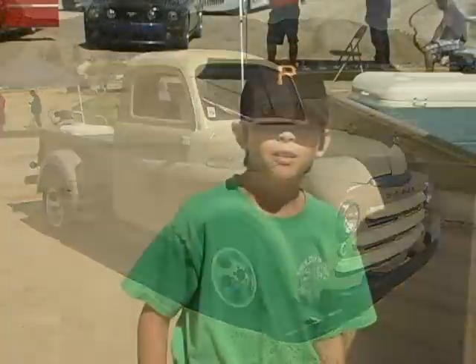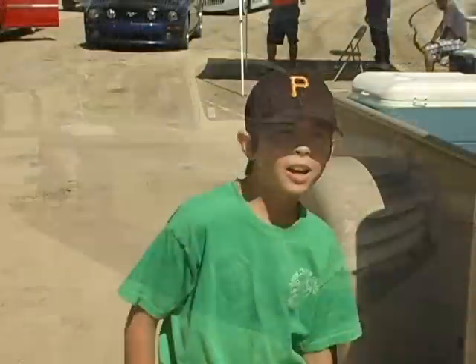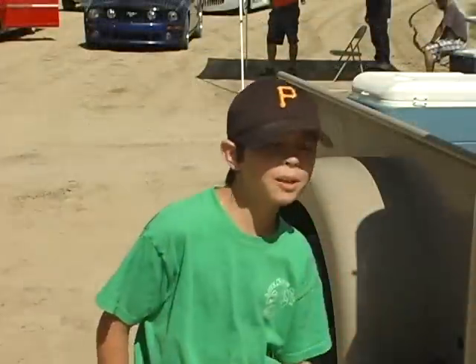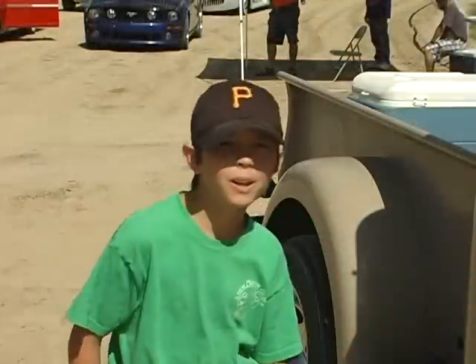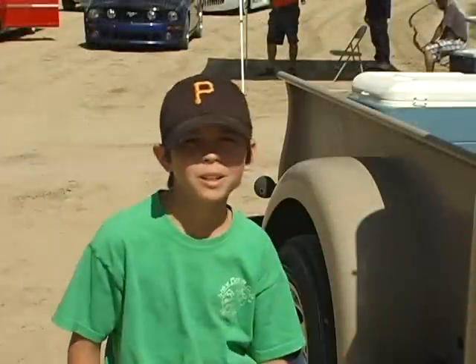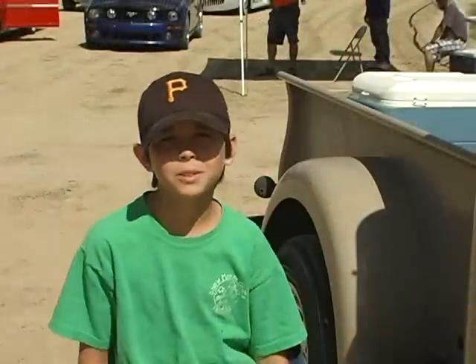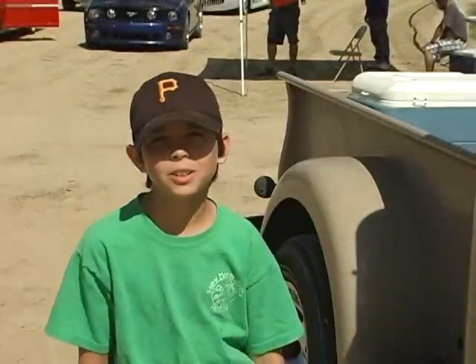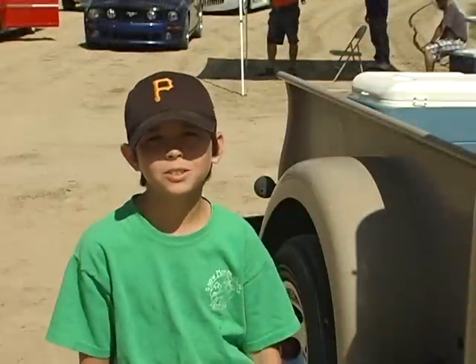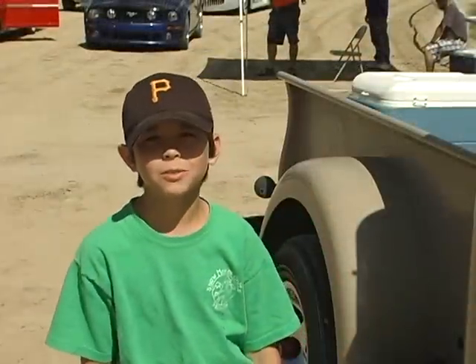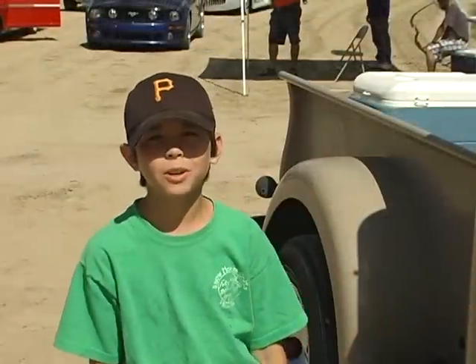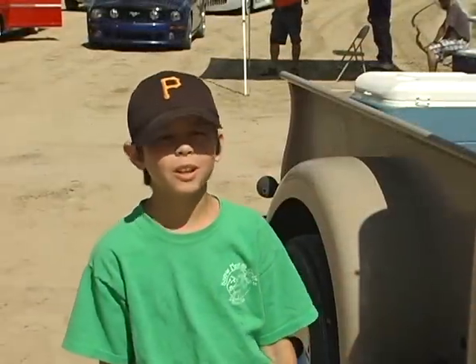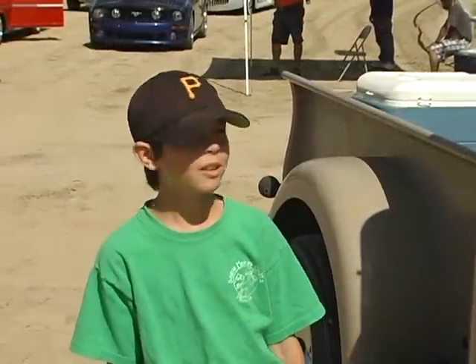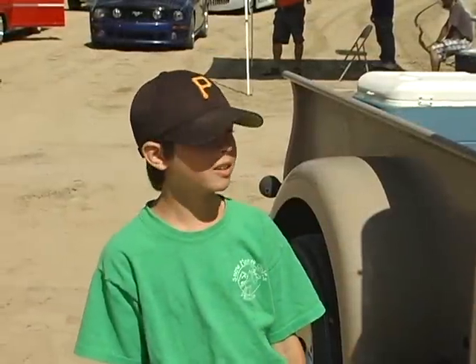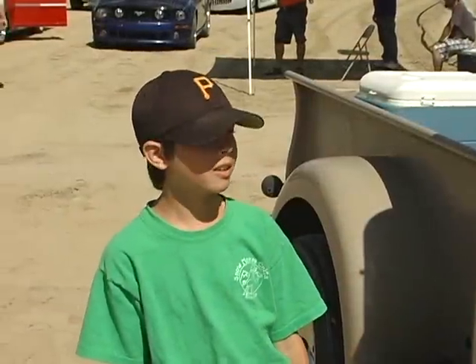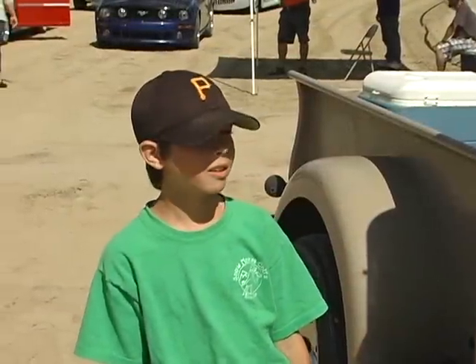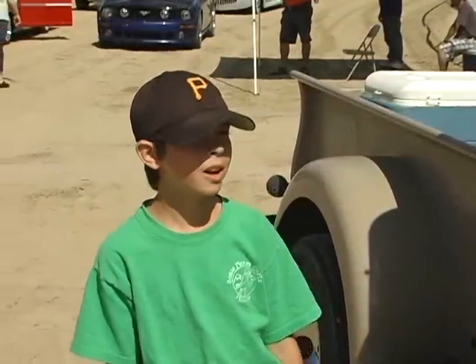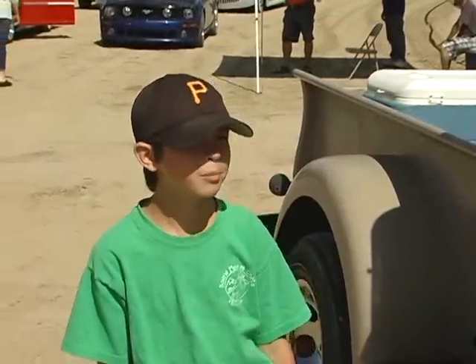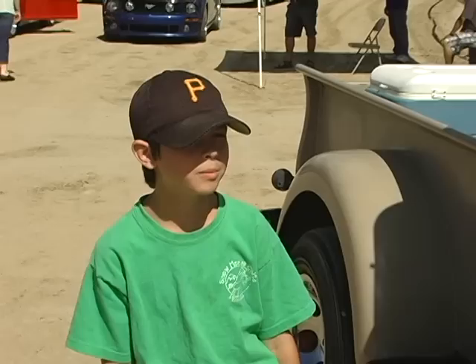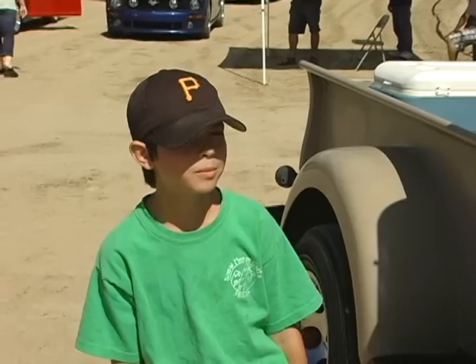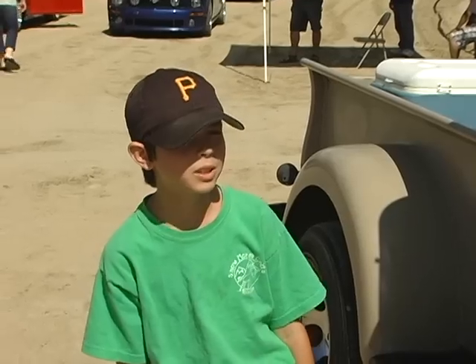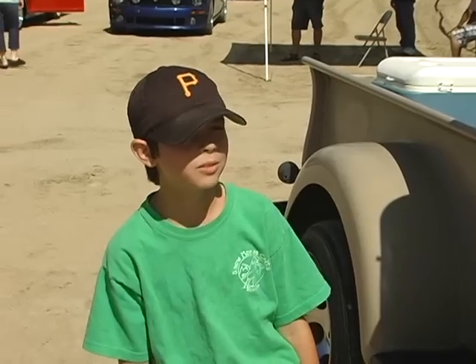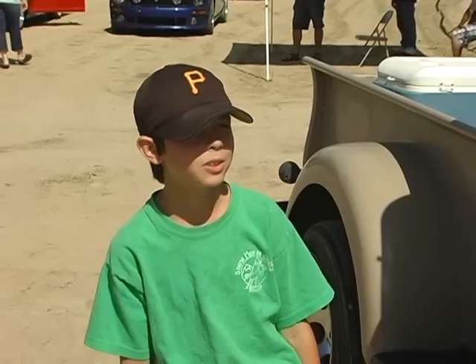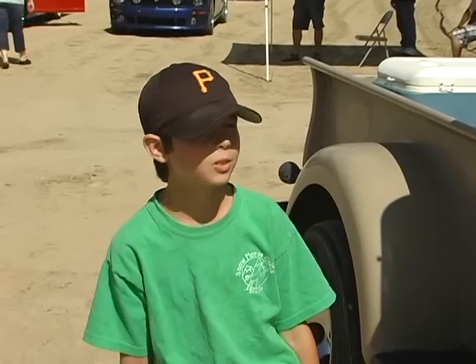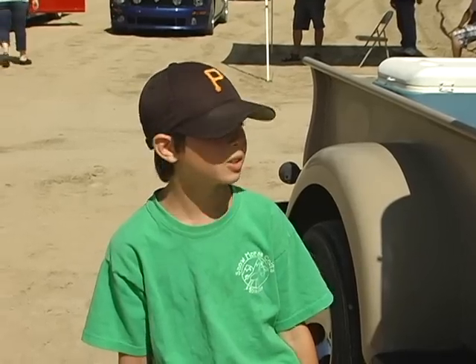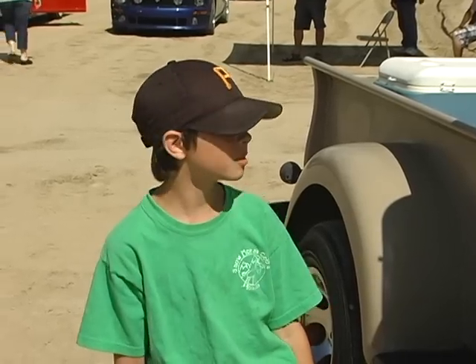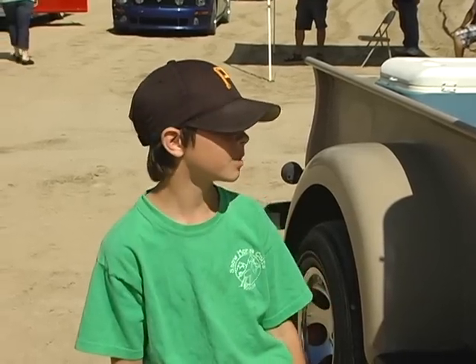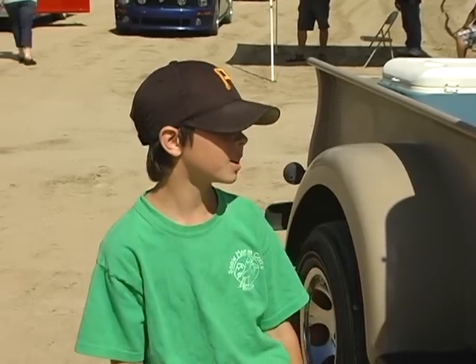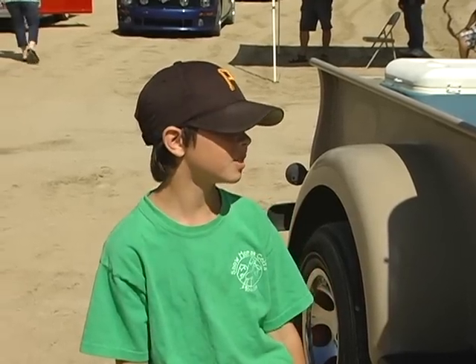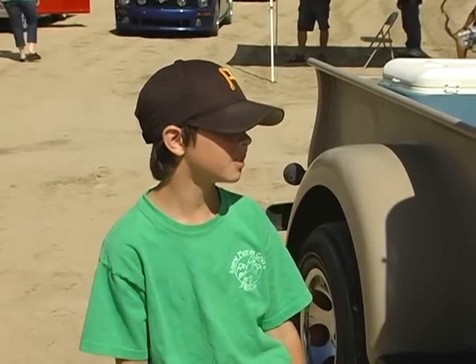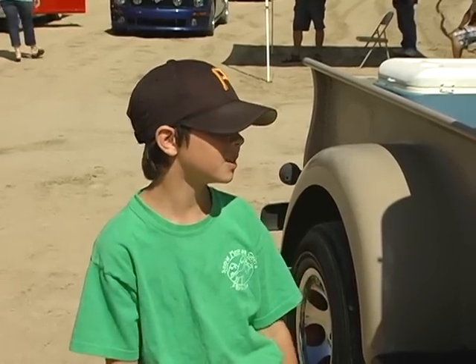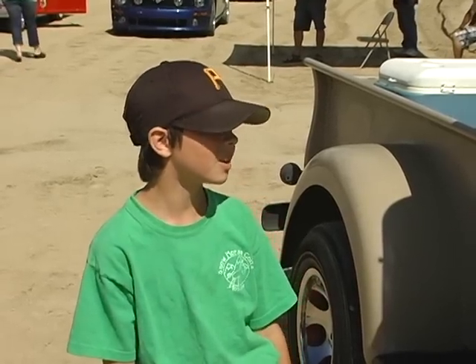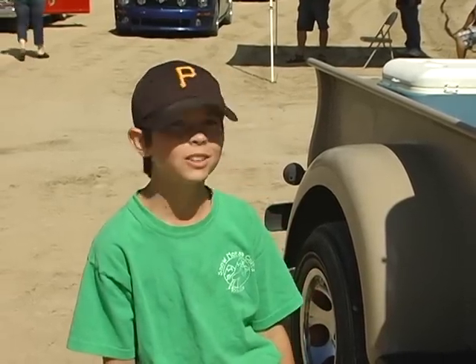Hi, my name is Austin Ford. I'm just 11 years old. This is my 1950 Dodge pickup.